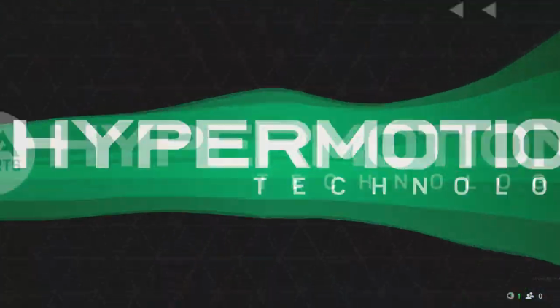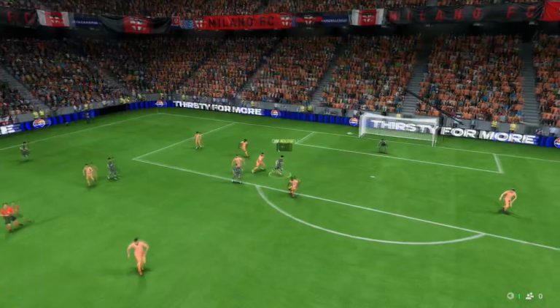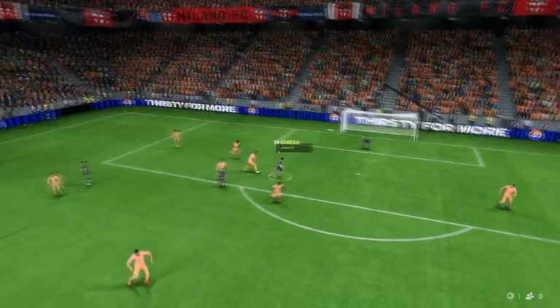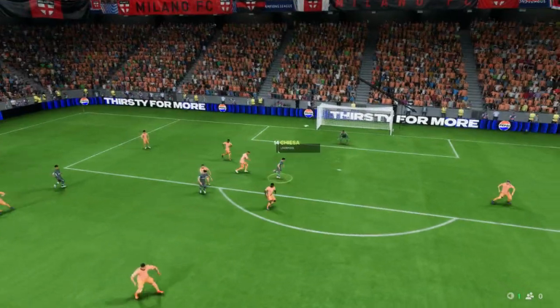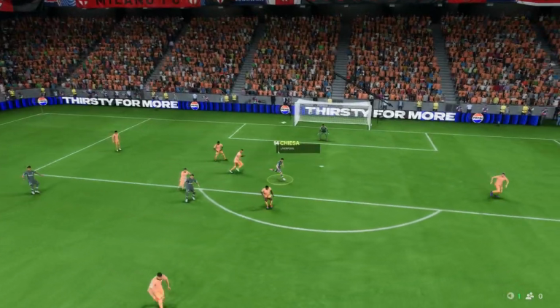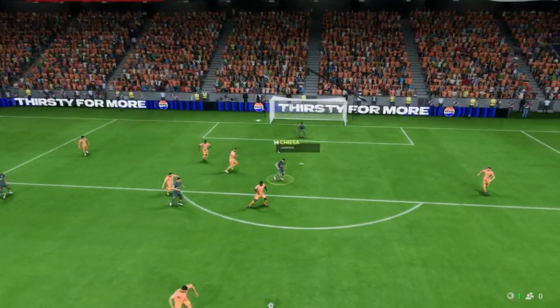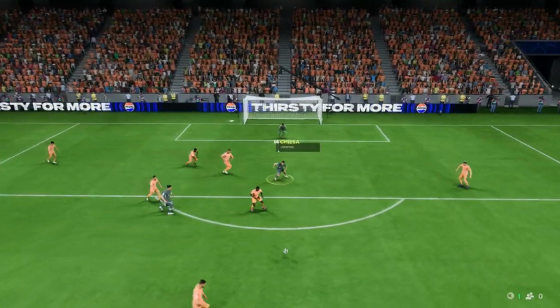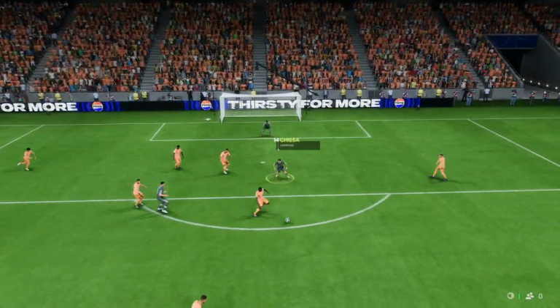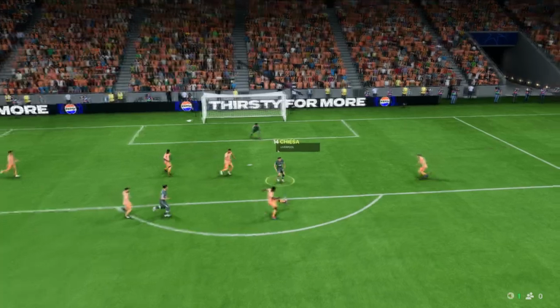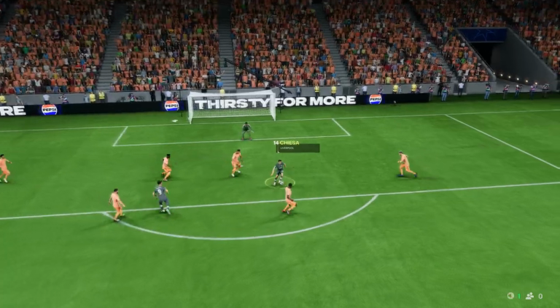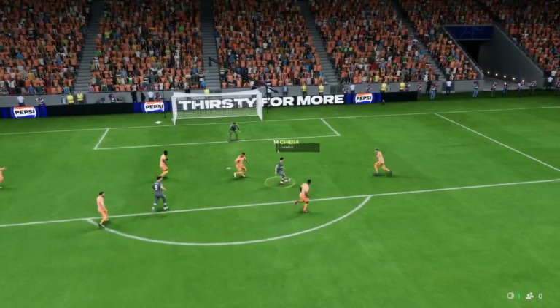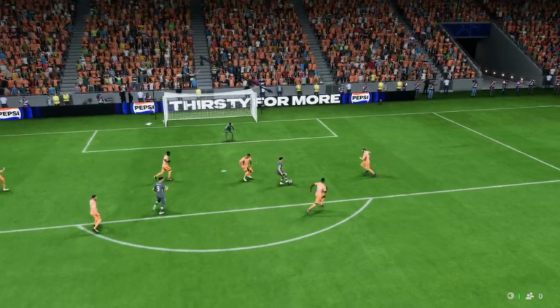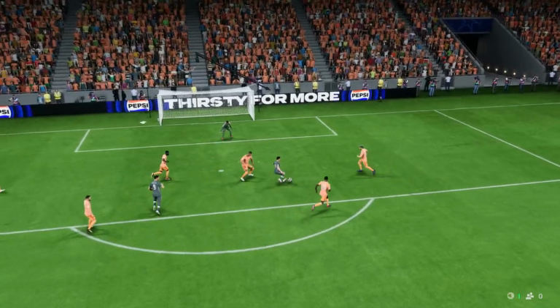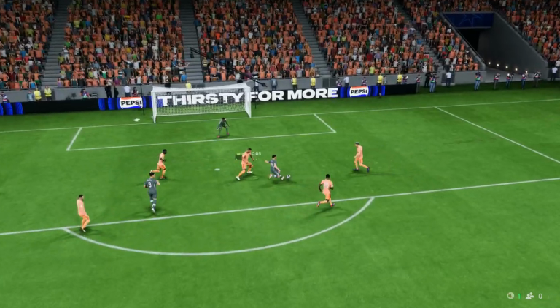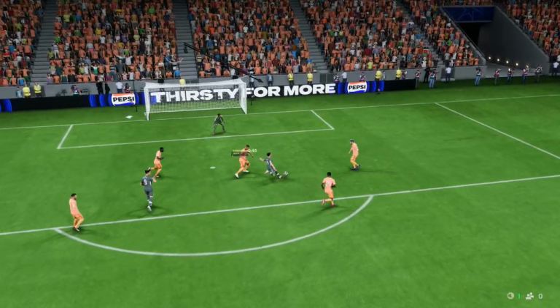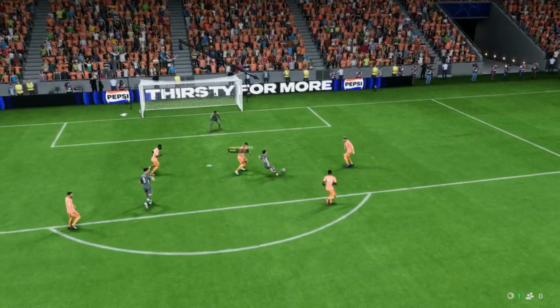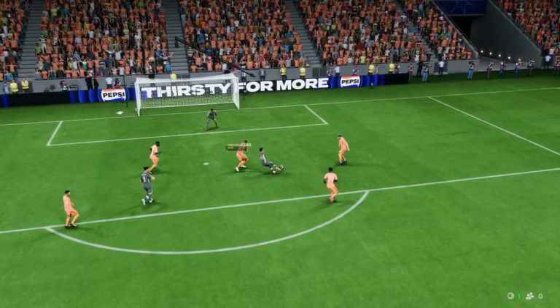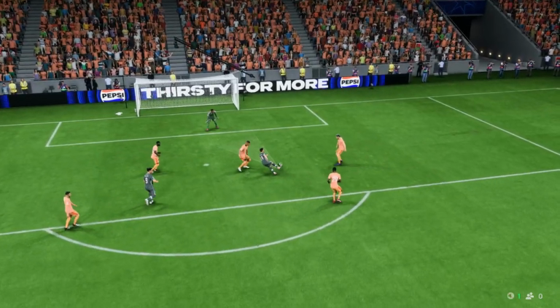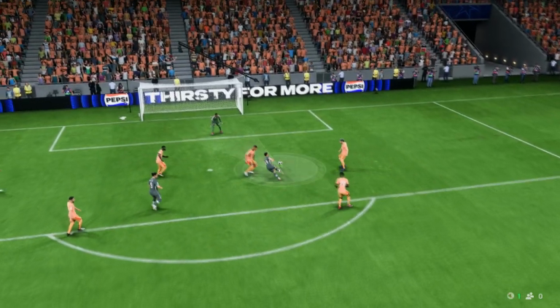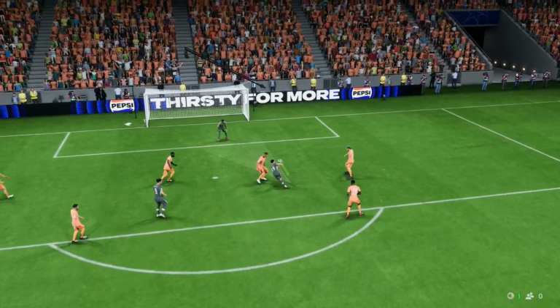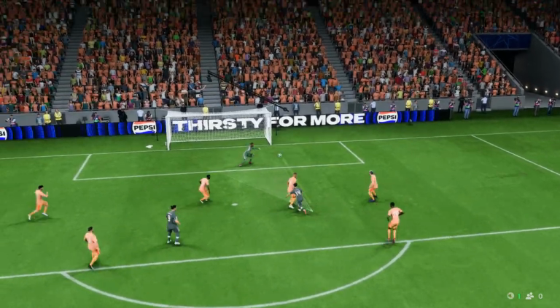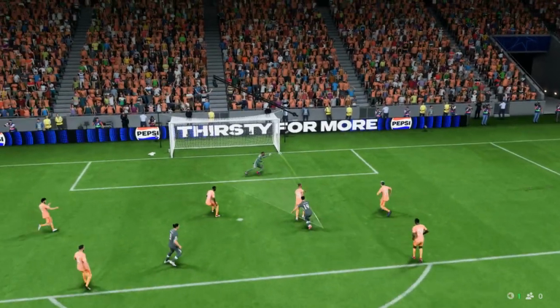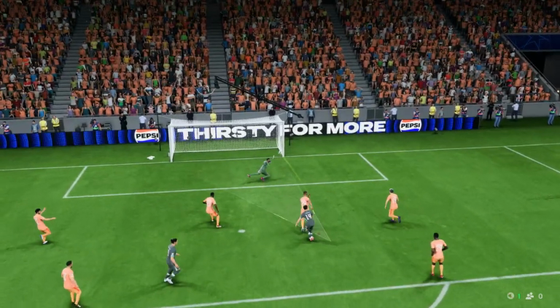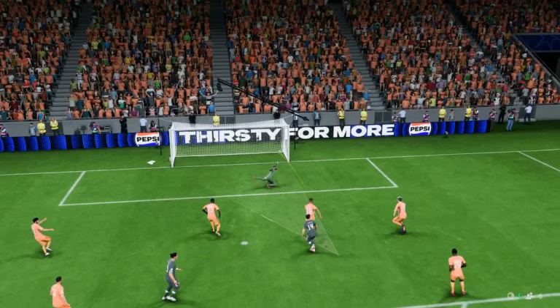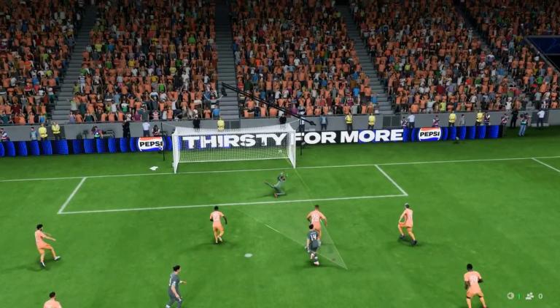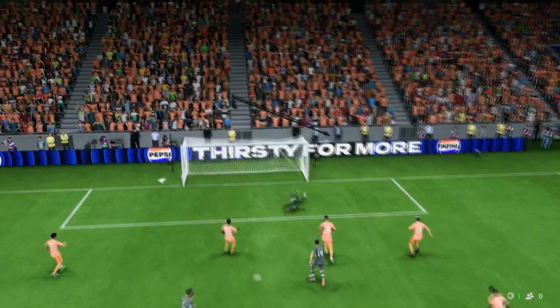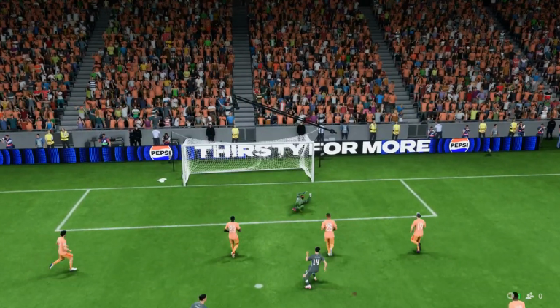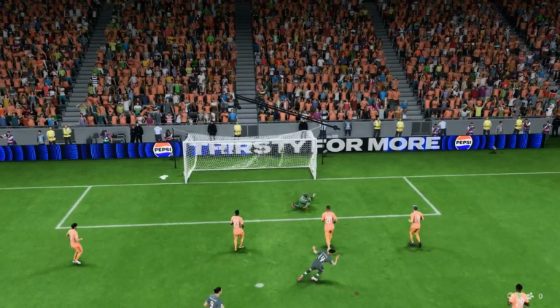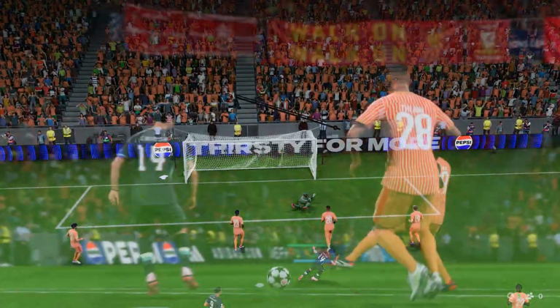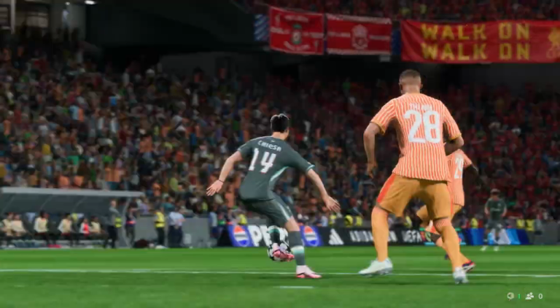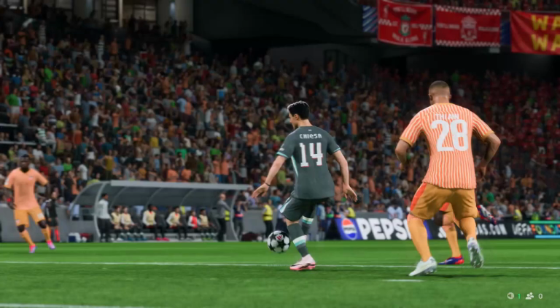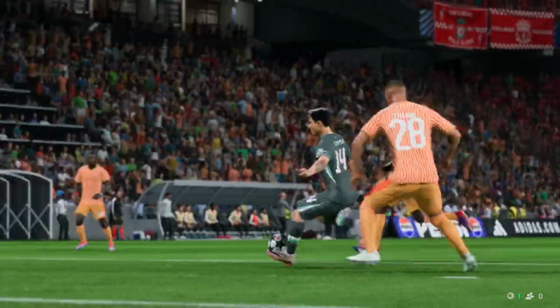What a finish that is. He connects so sweetly. The keeper can only watch it go past him. It's a brilliant goal.